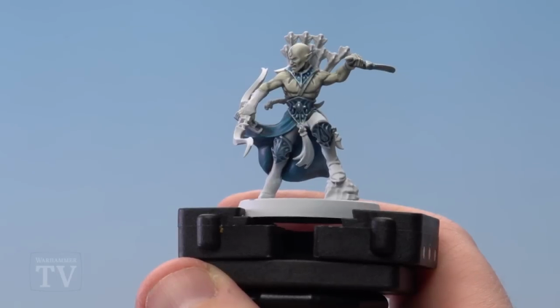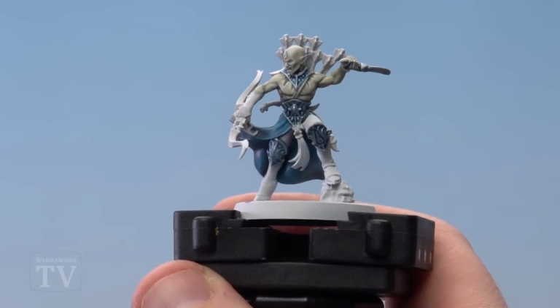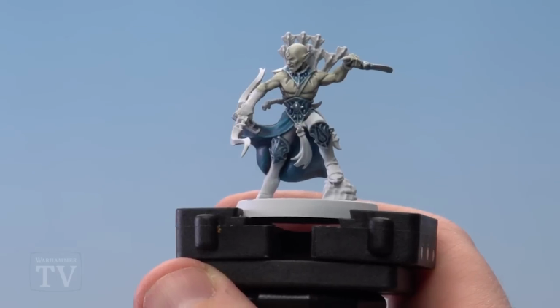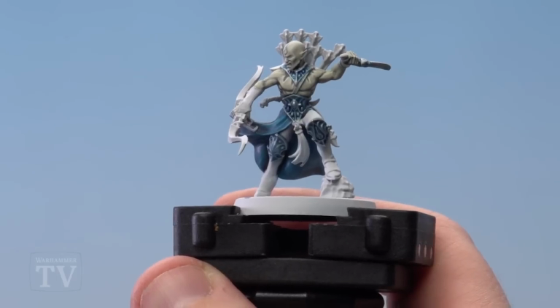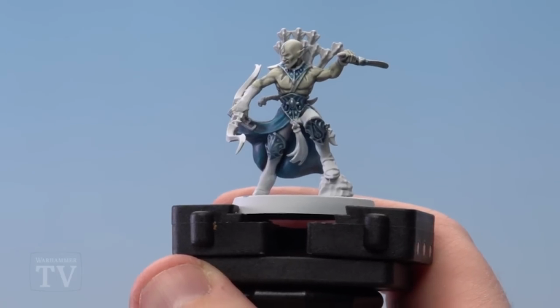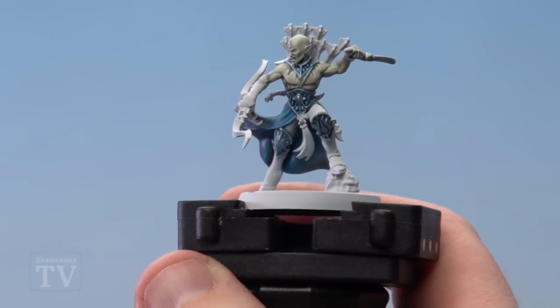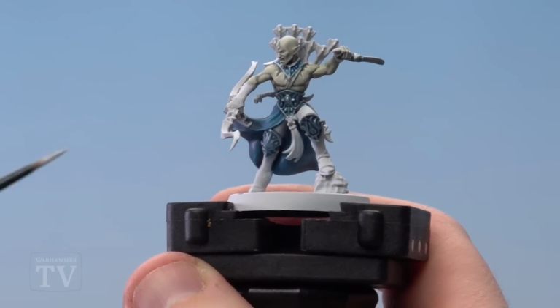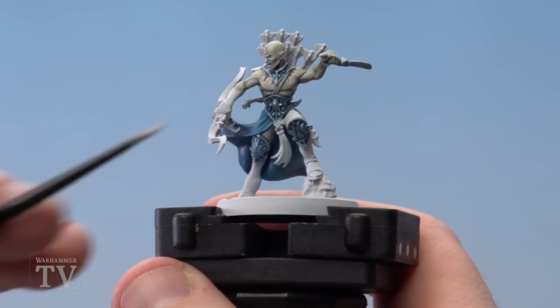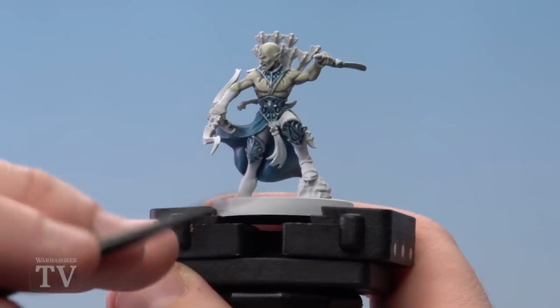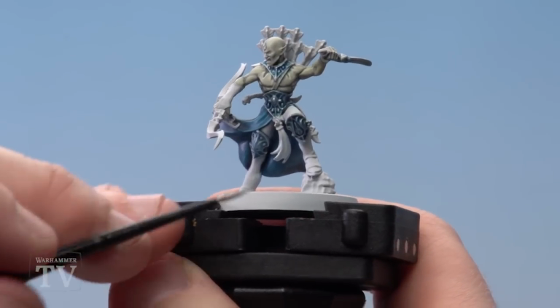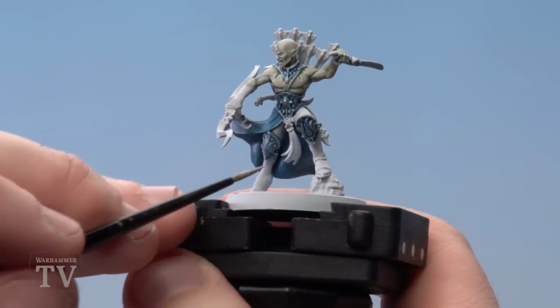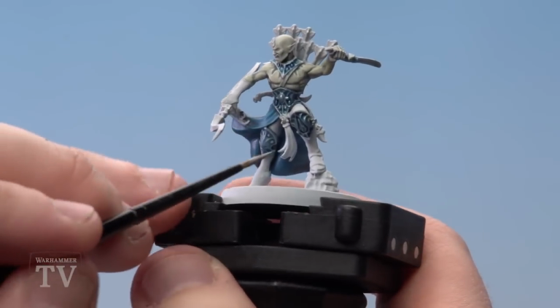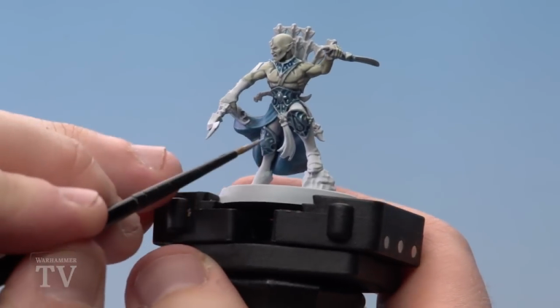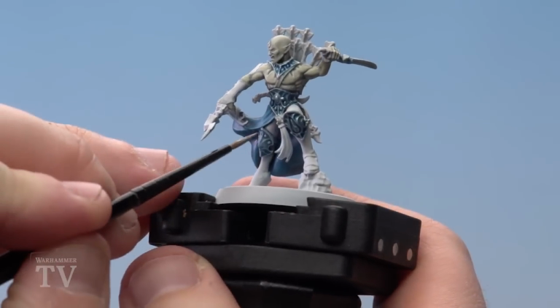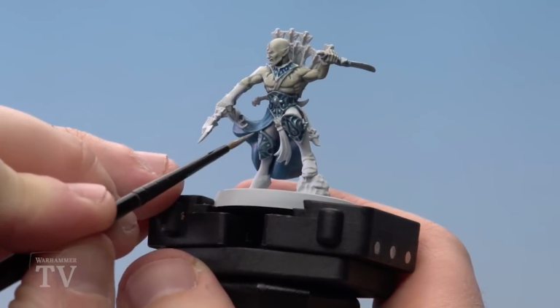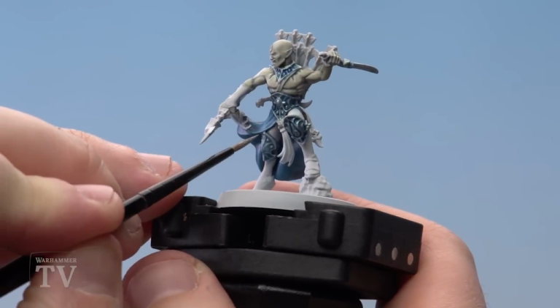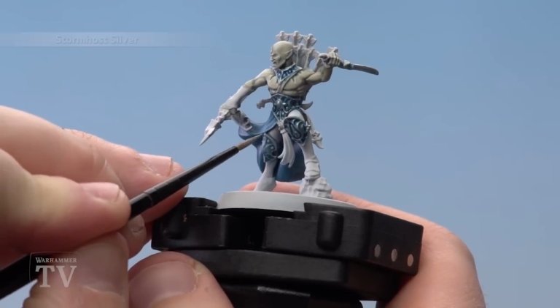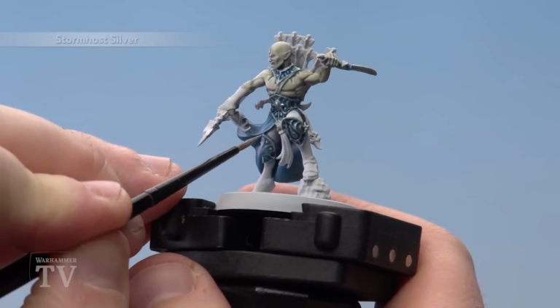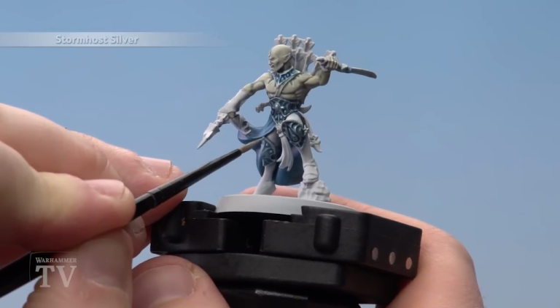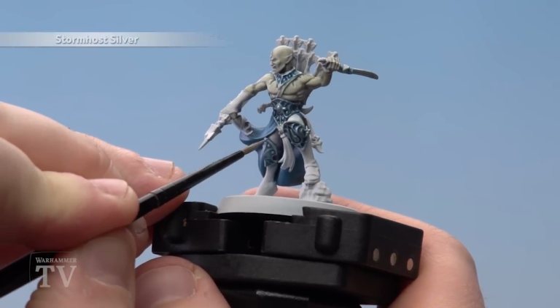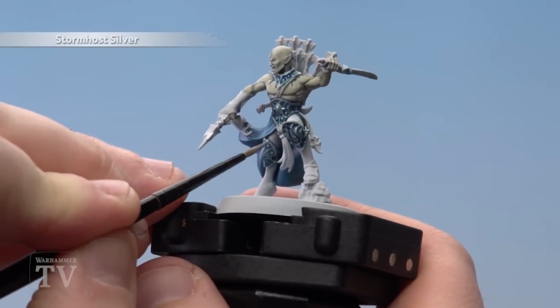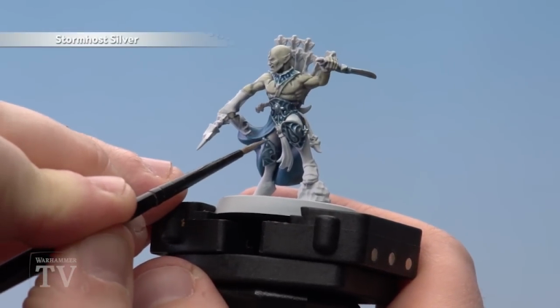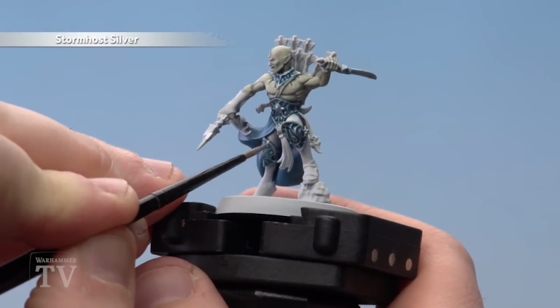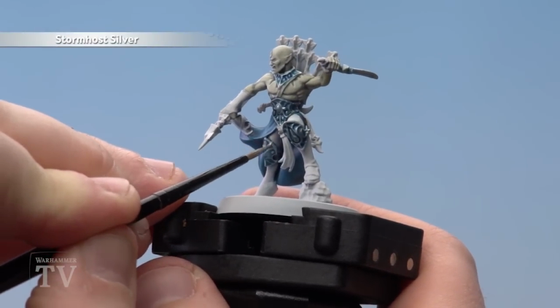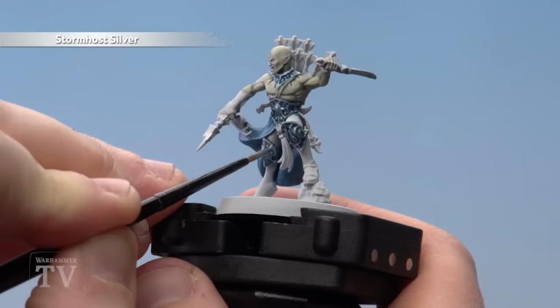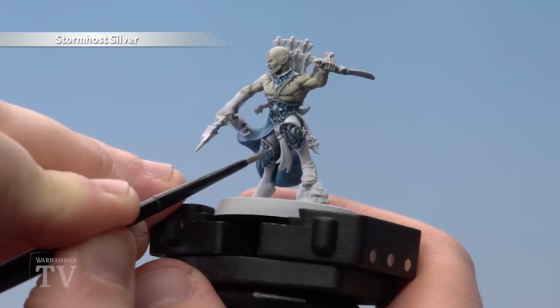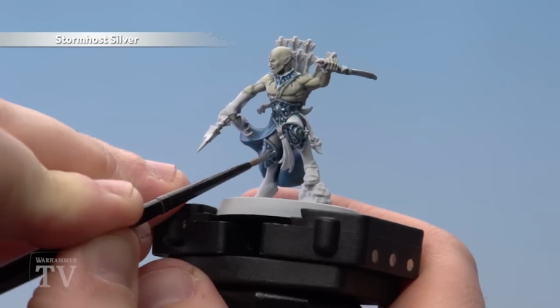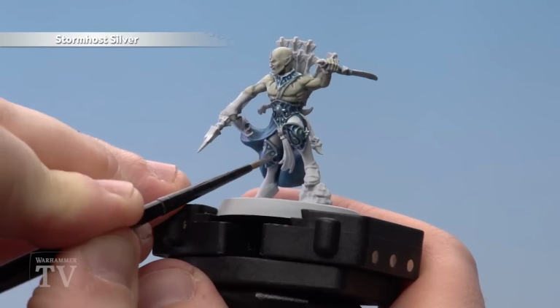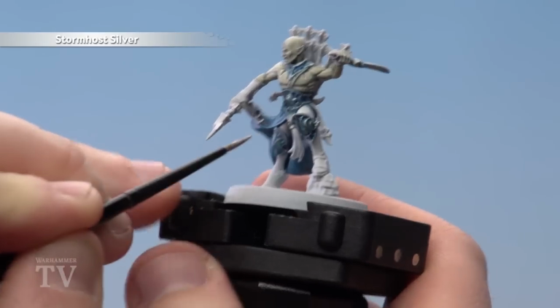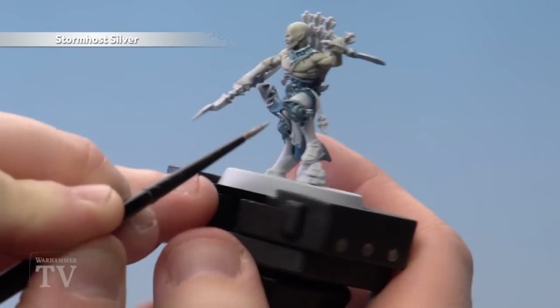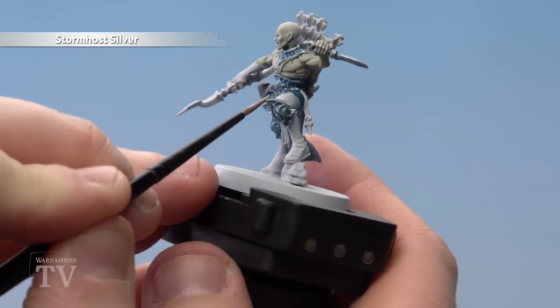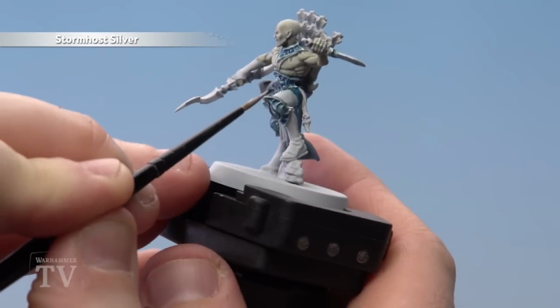To finish the armour off, we're using a small layer brush and Stormhost Silver — we're just going to pick out those raised details like so.